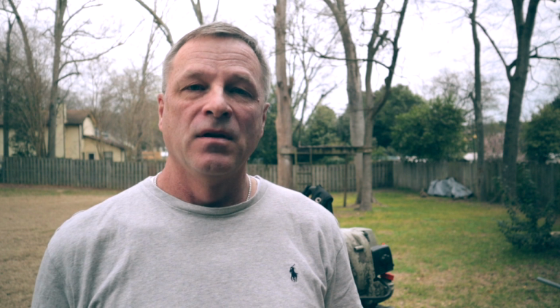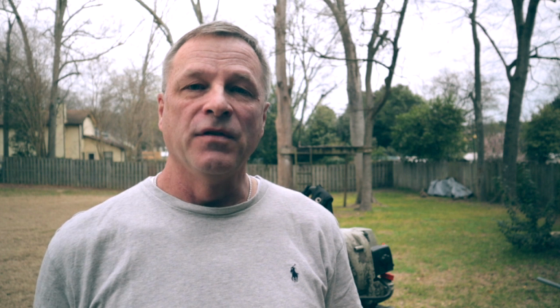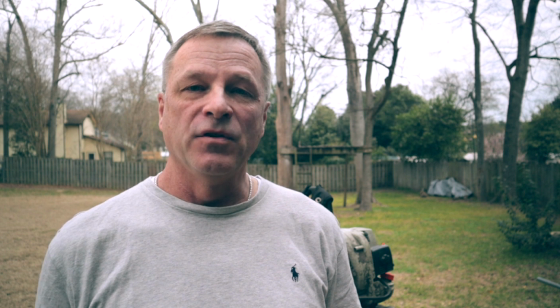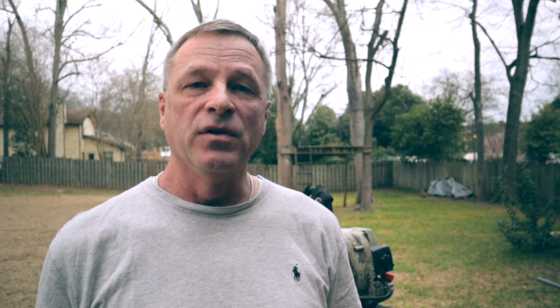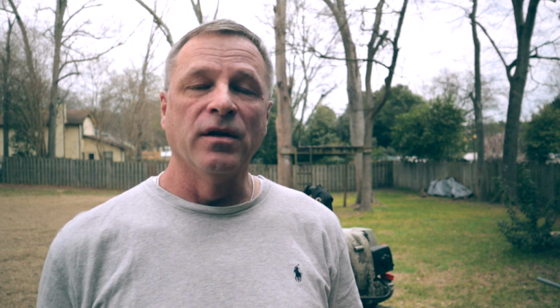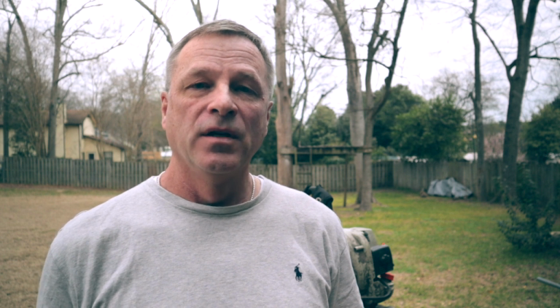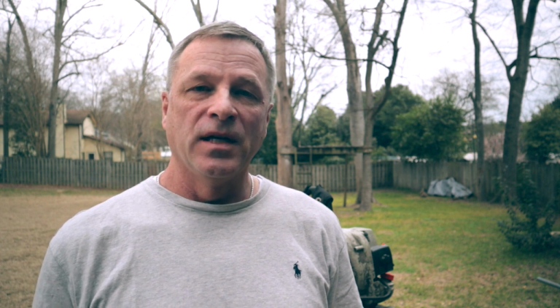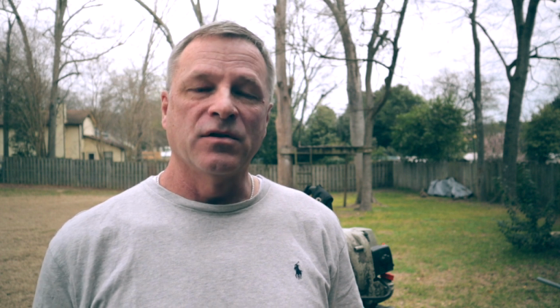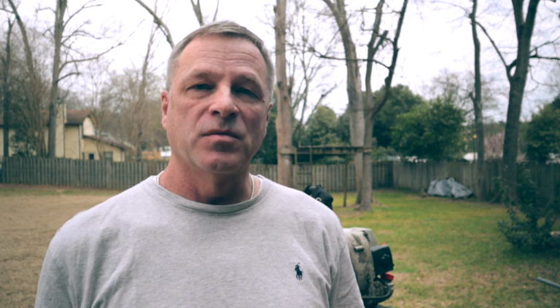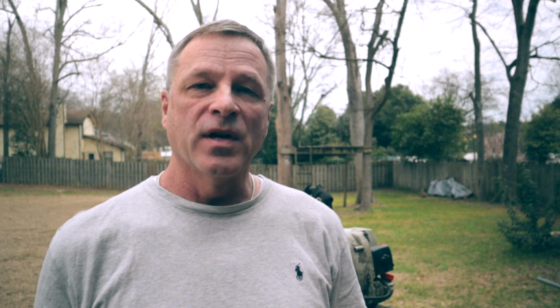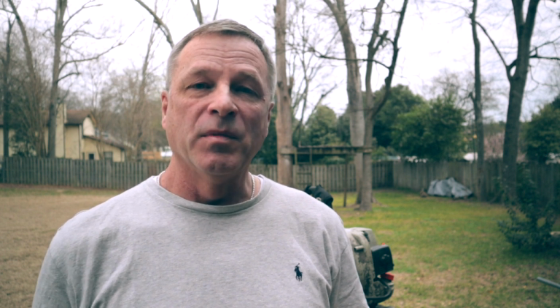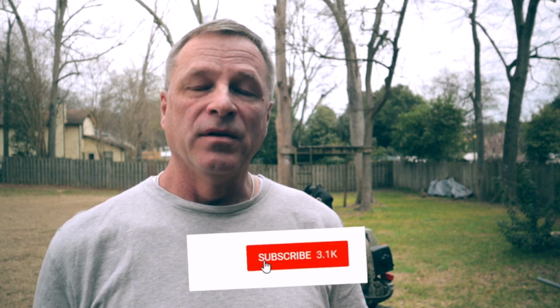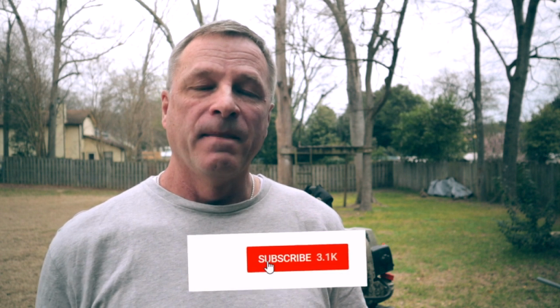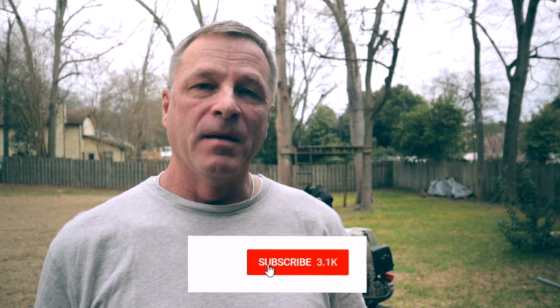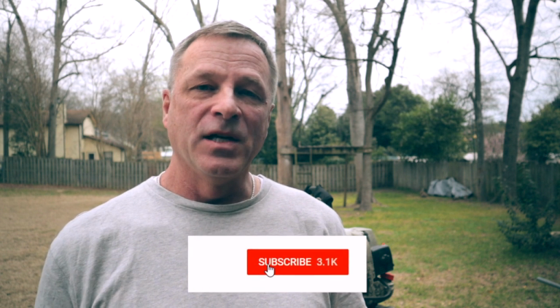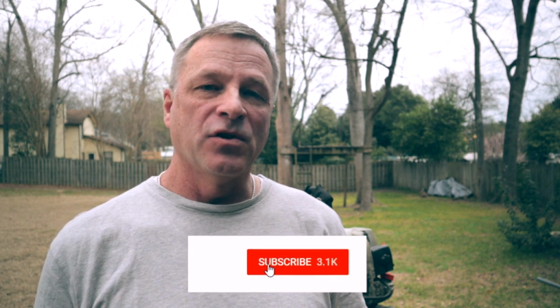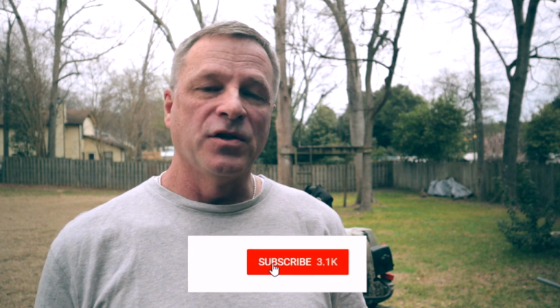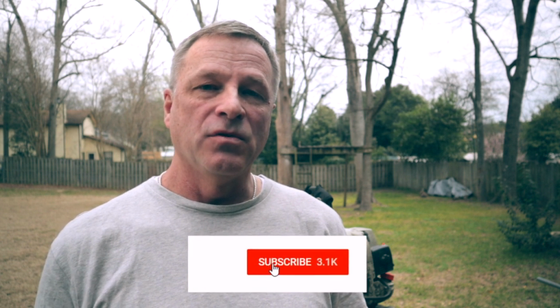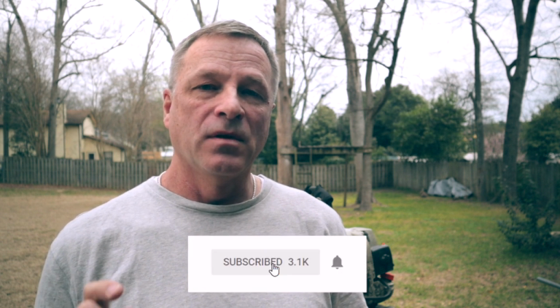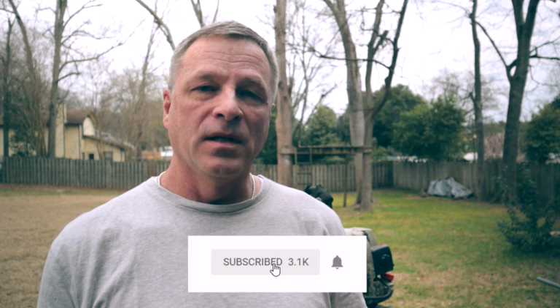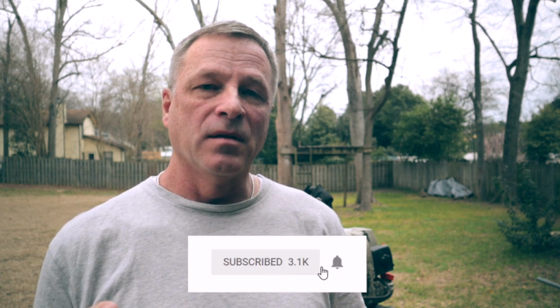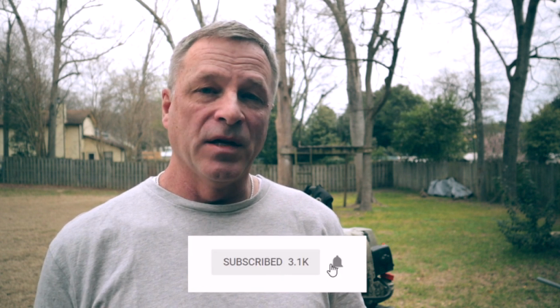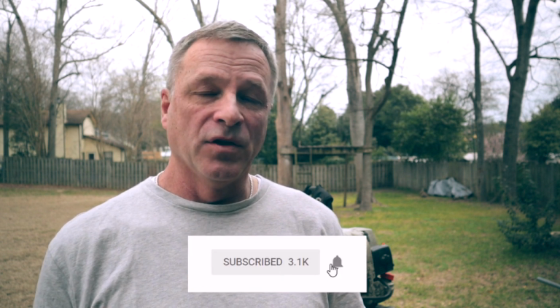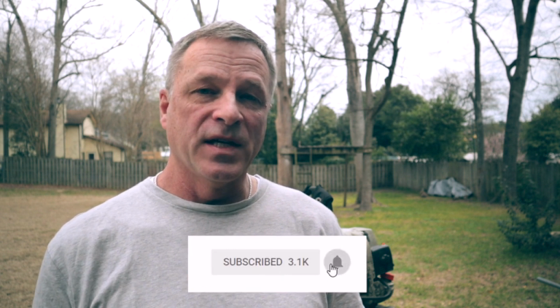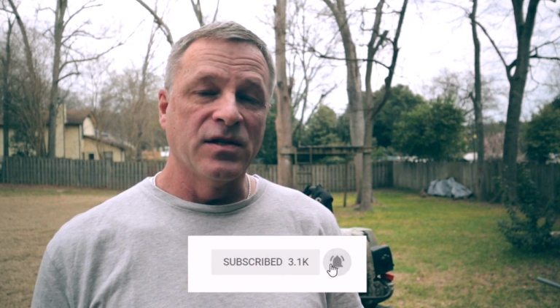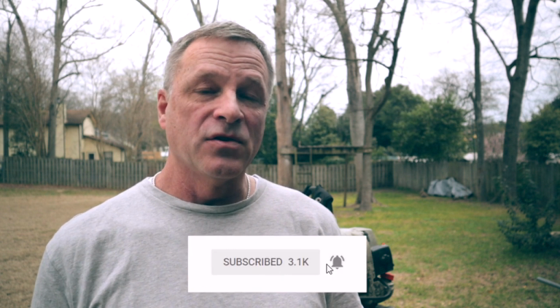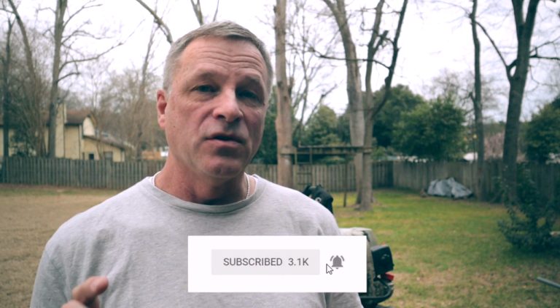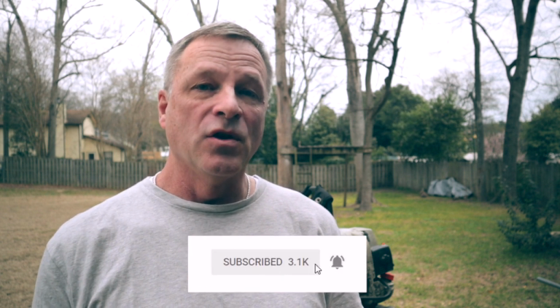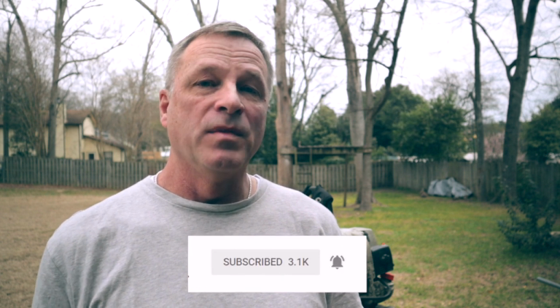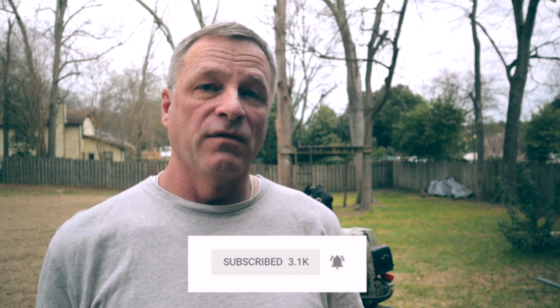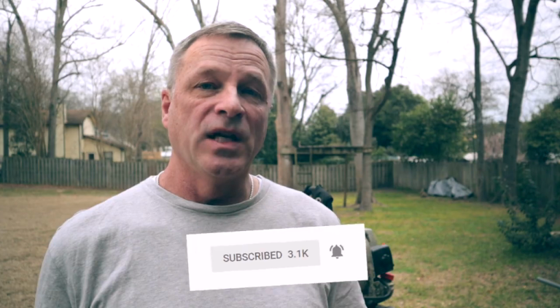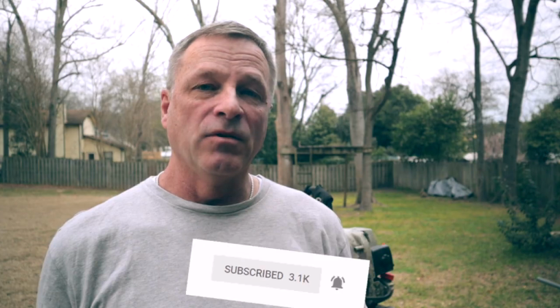If you're new here, hit the subscribe button and make sure that you click the bell notification so you don't miss a video.